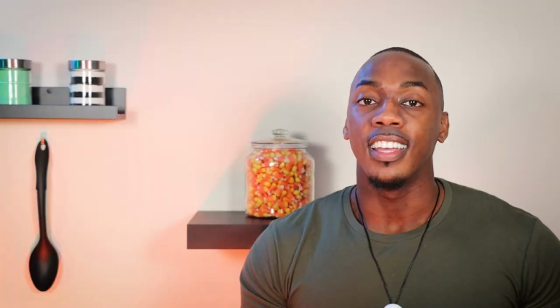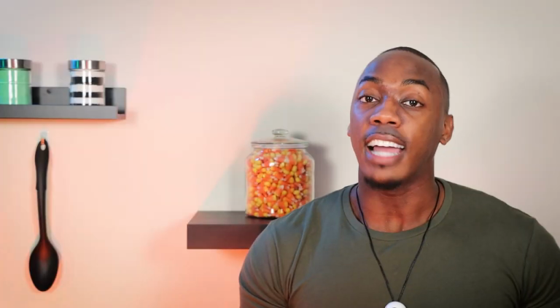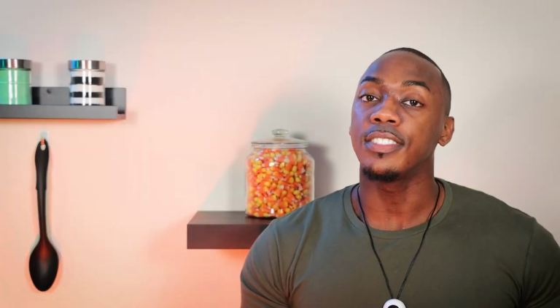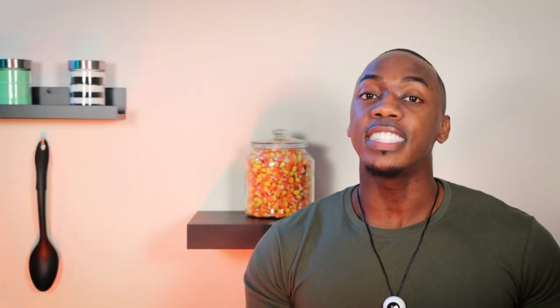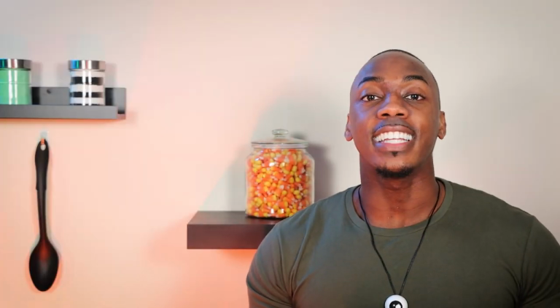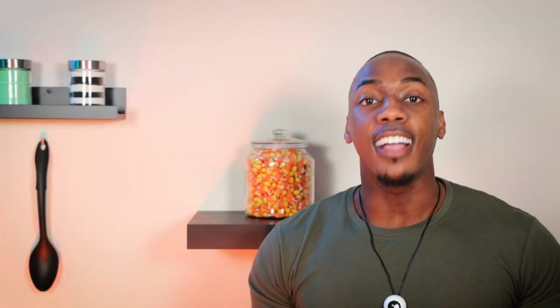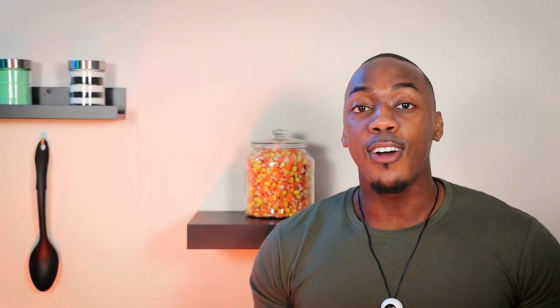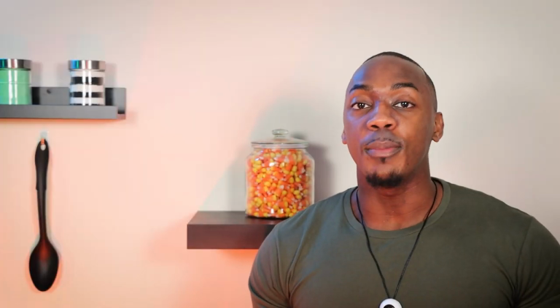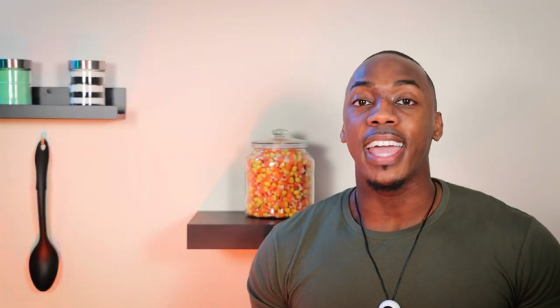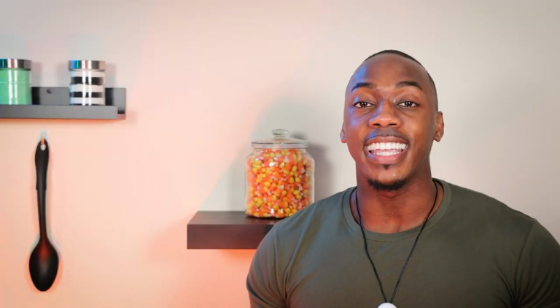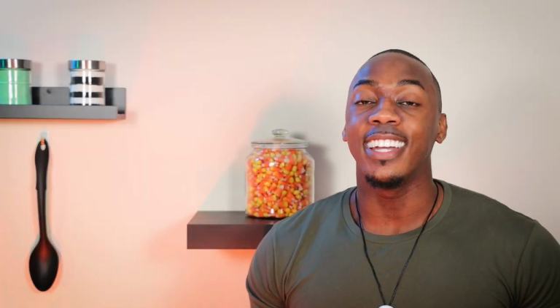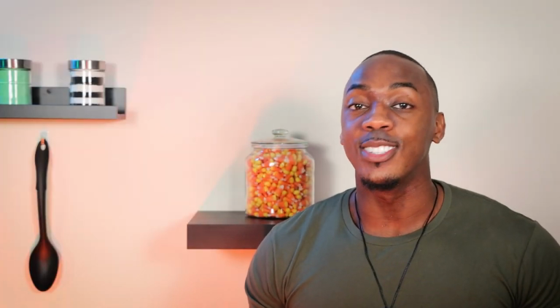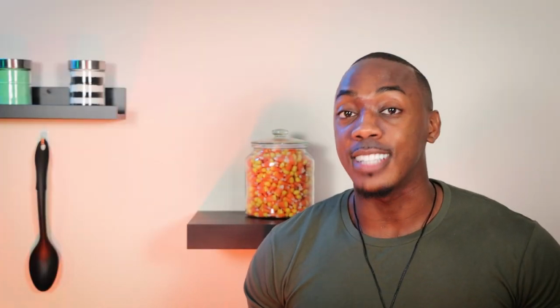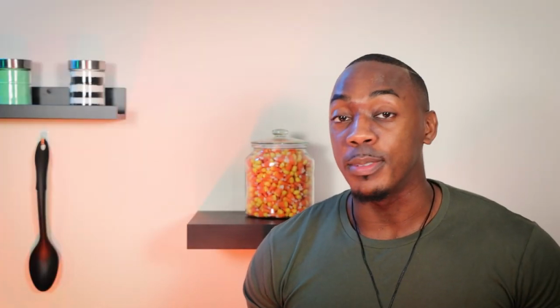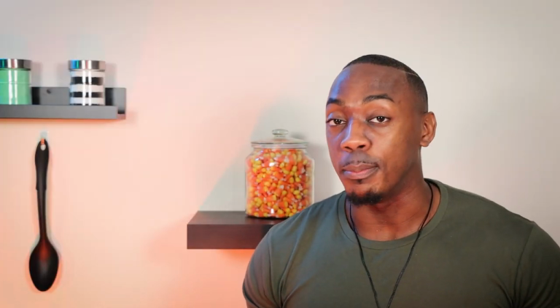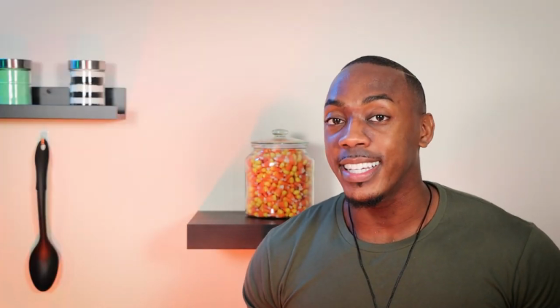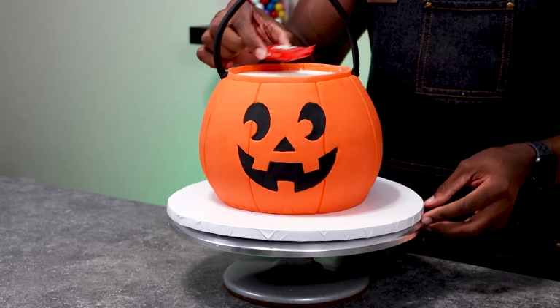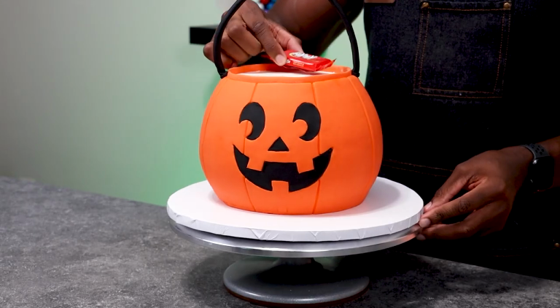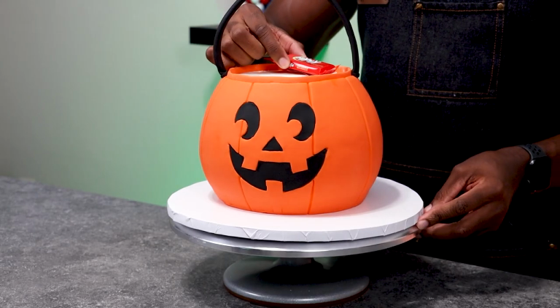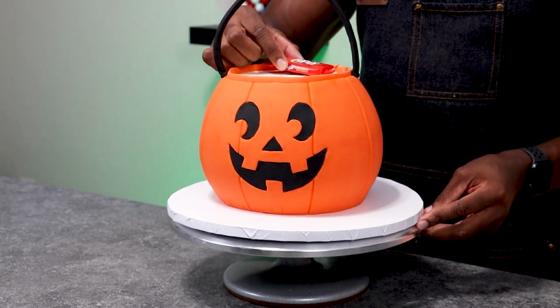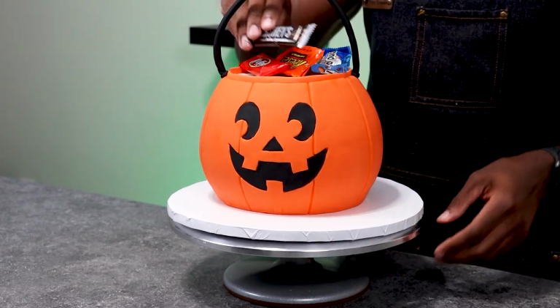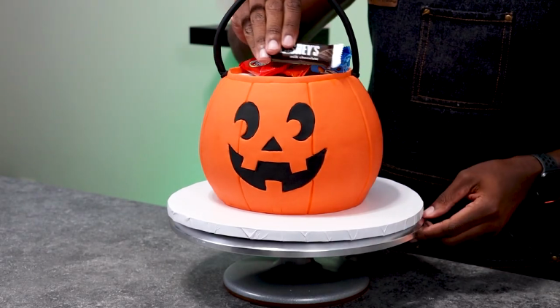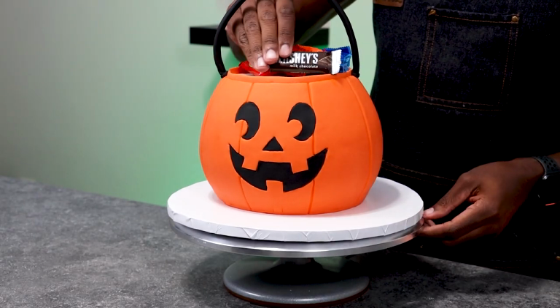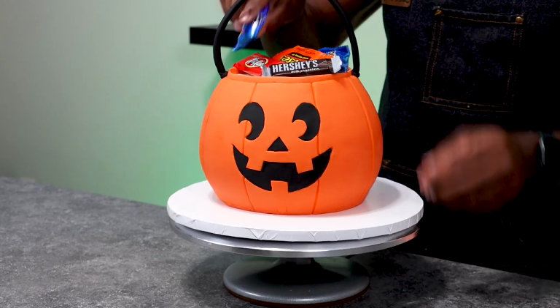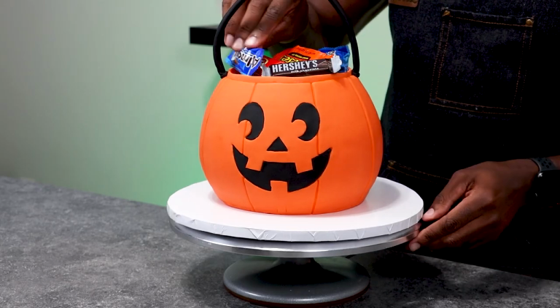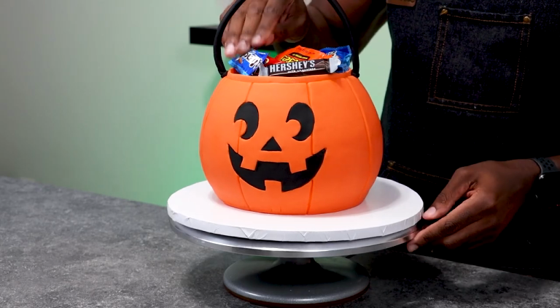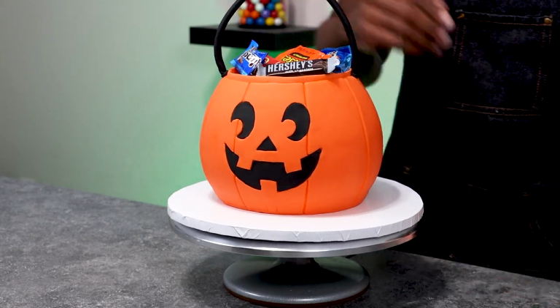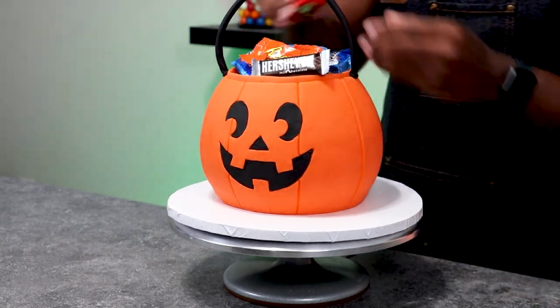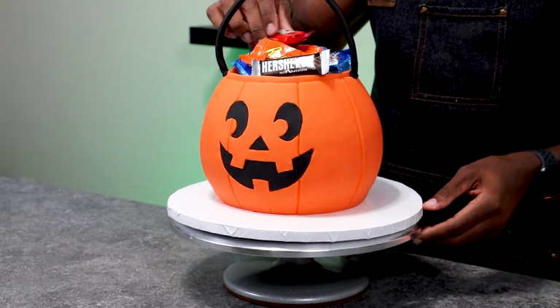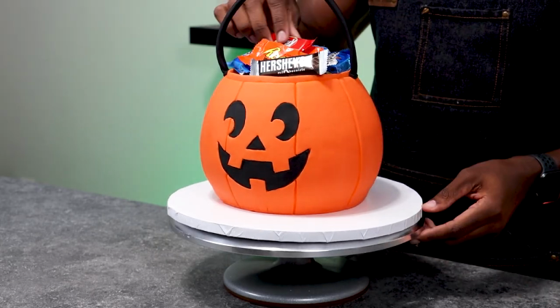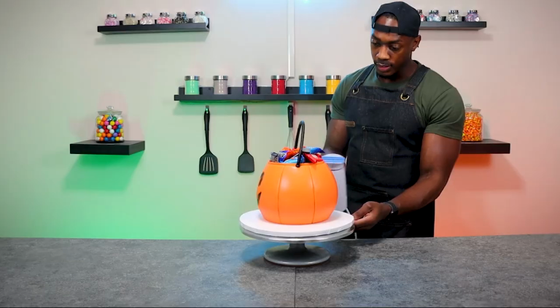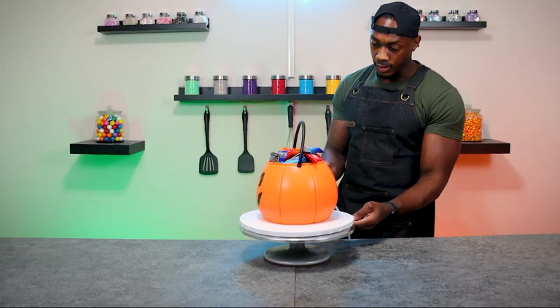To finish the cake off, I'm adding candy to the top of the bucket and then using a steamer to add gloss to the outside fondant.